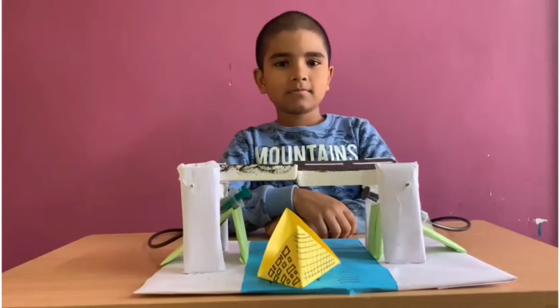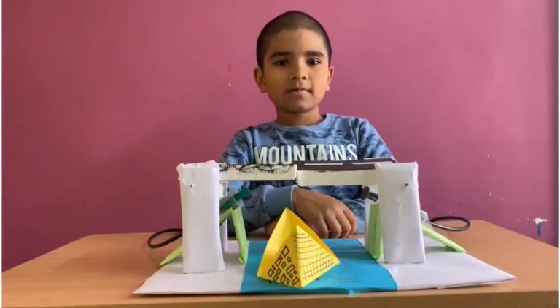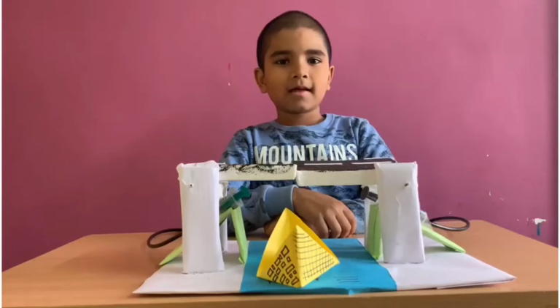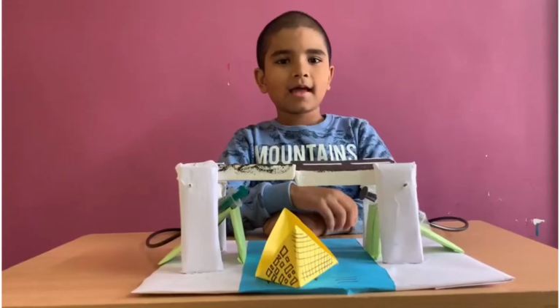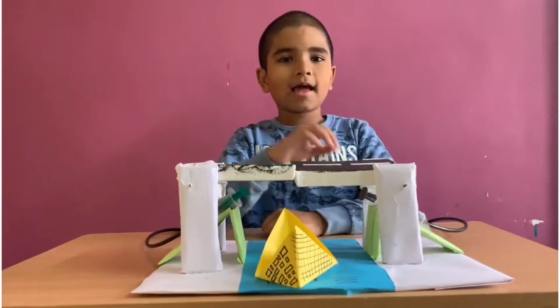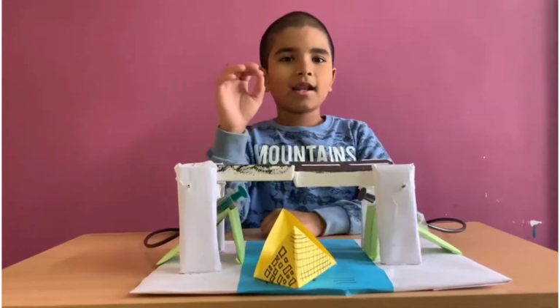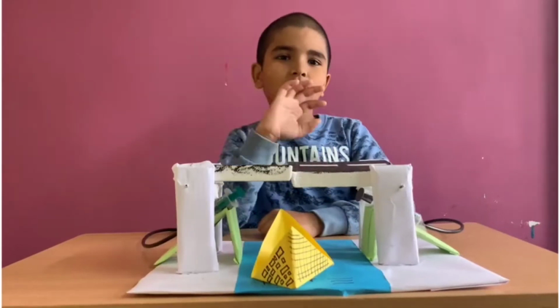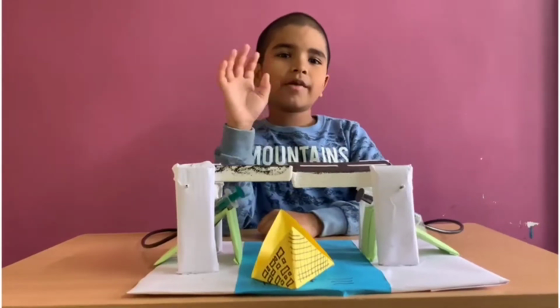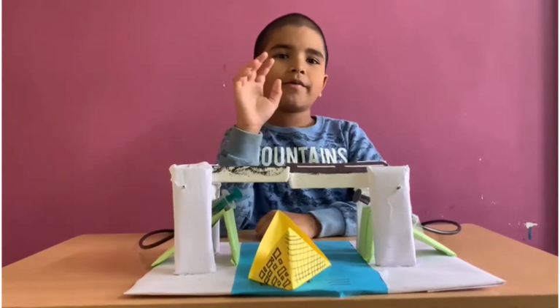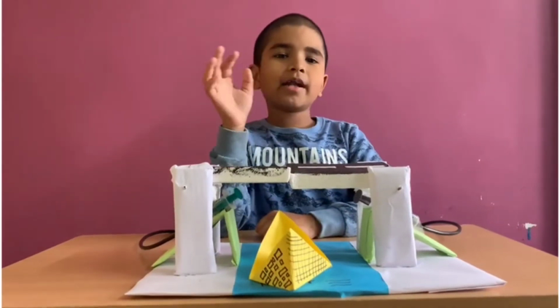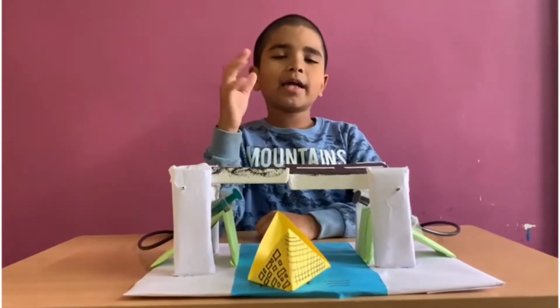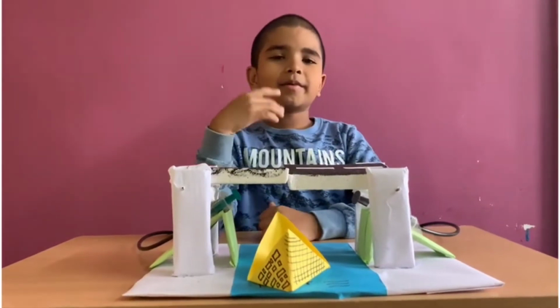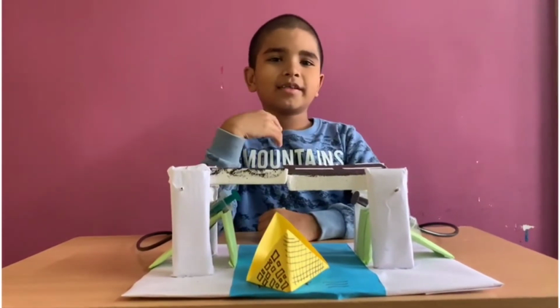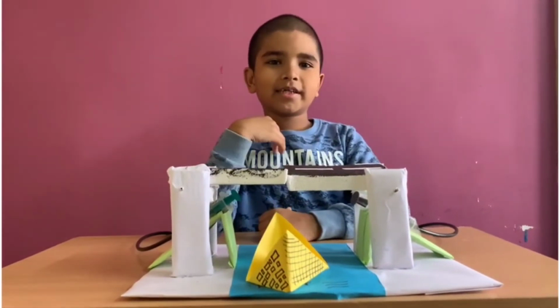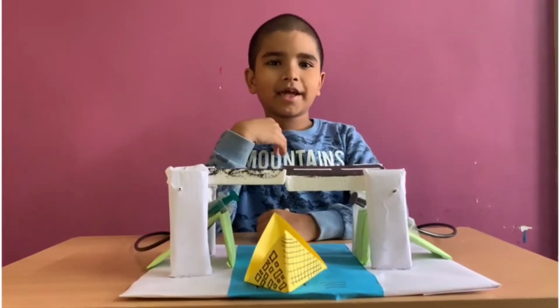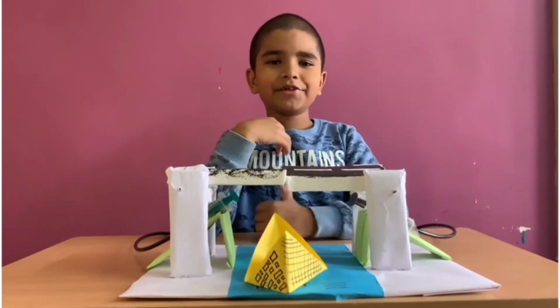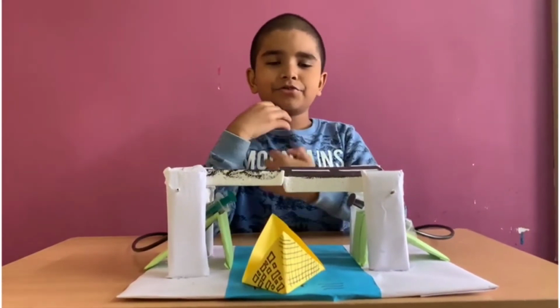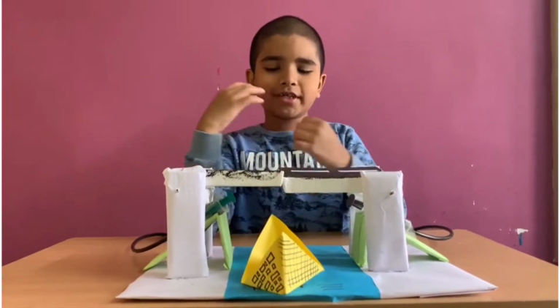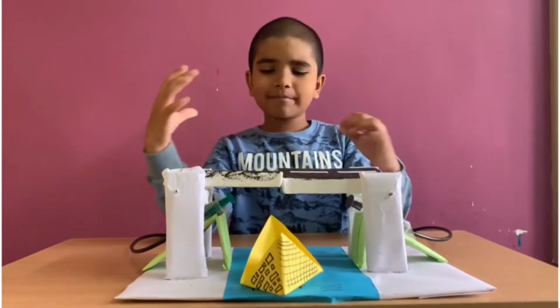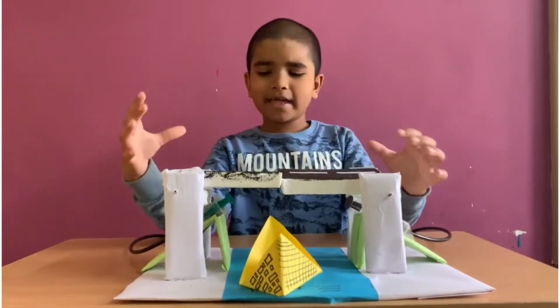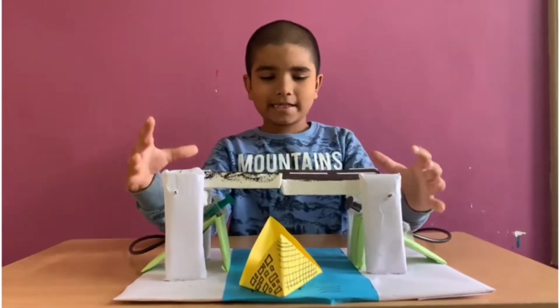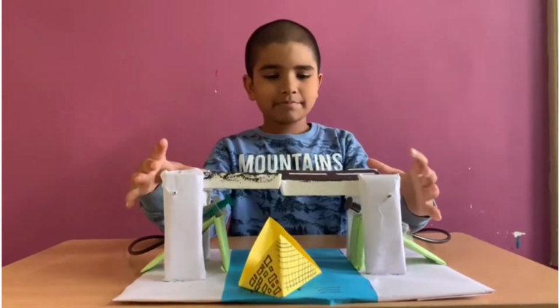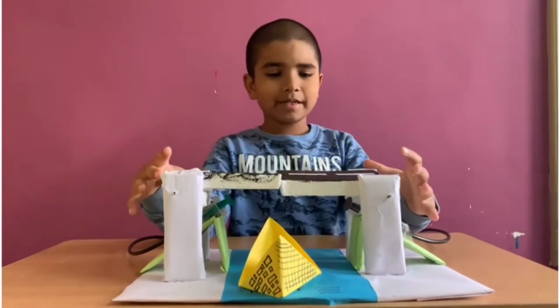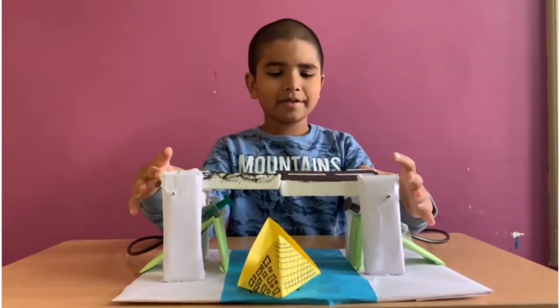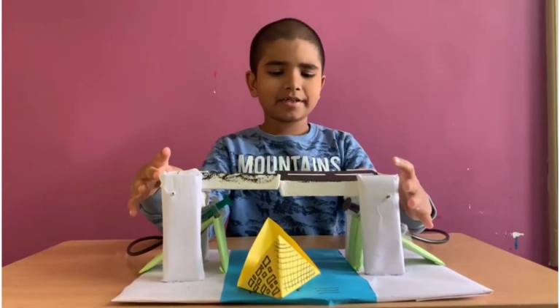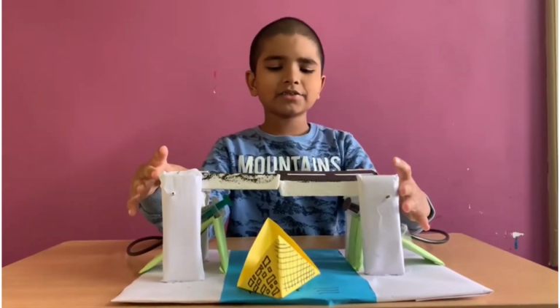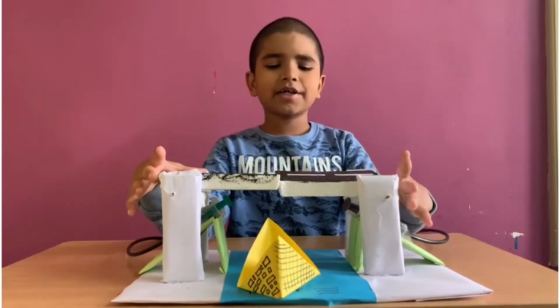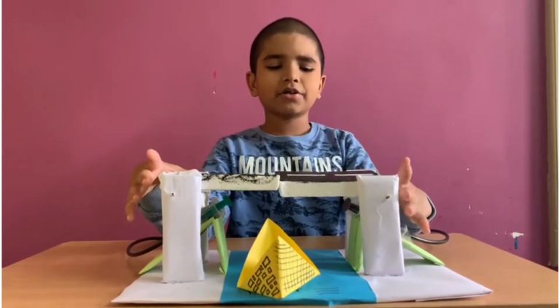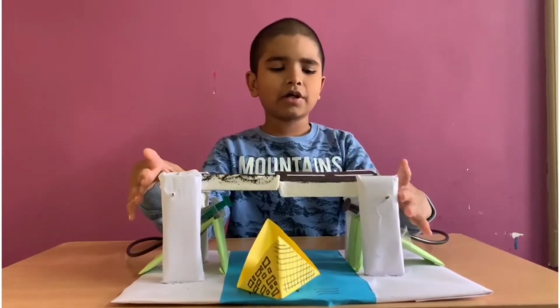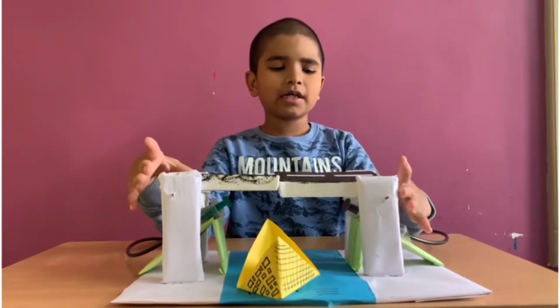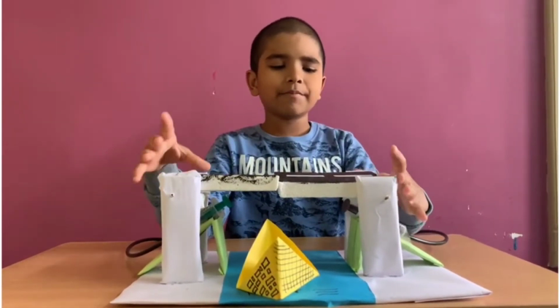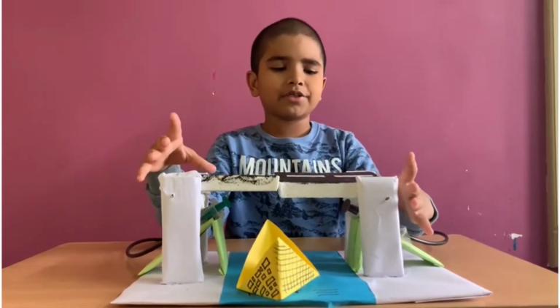Hello everyone, I am Krithi Kesha. Today my experiment is hydraulic bridge.